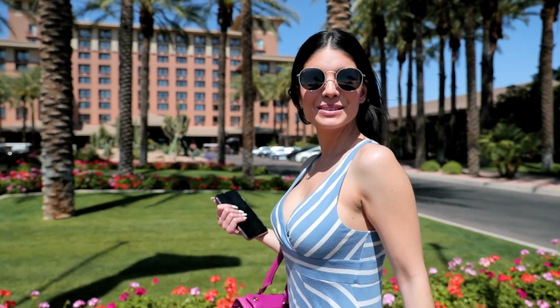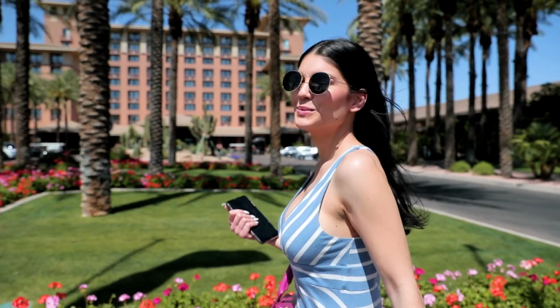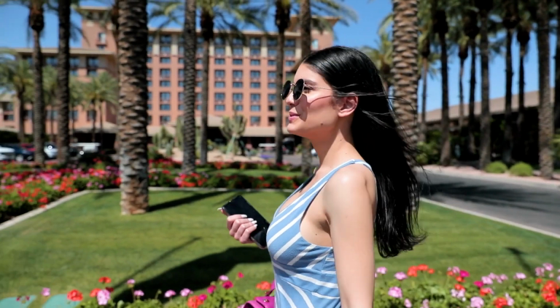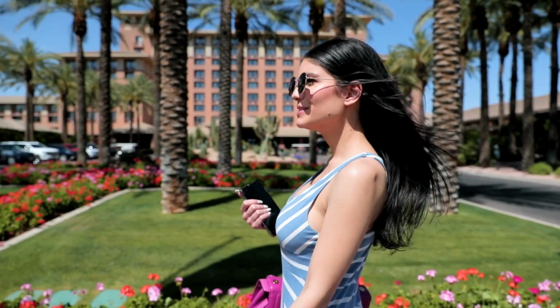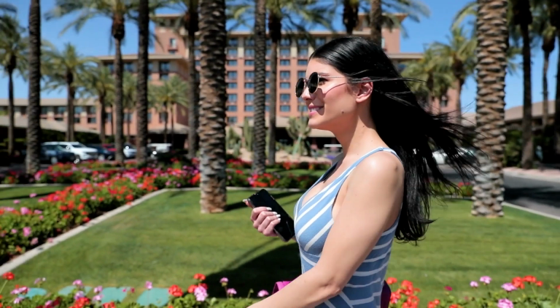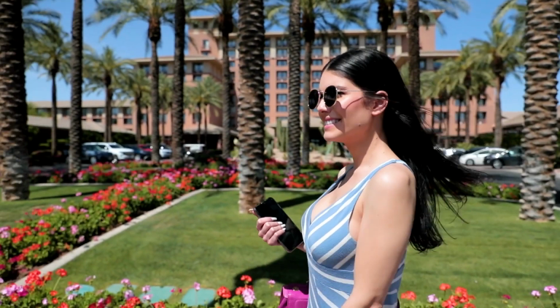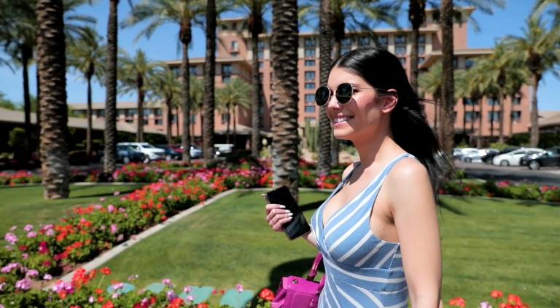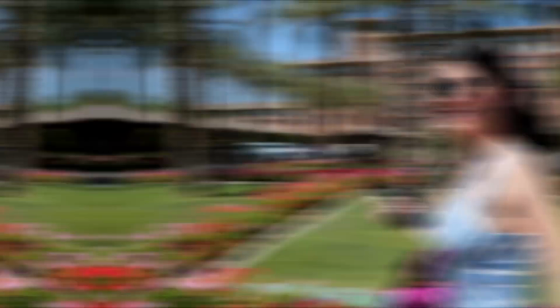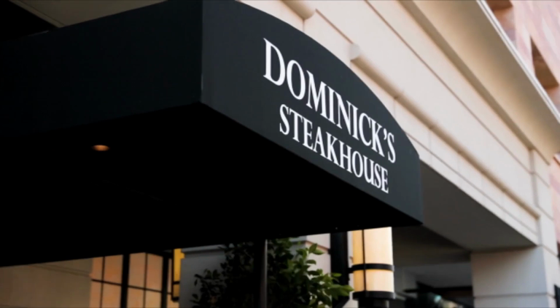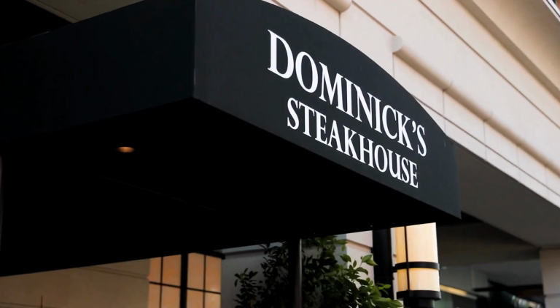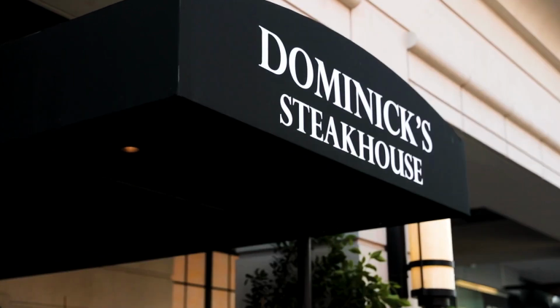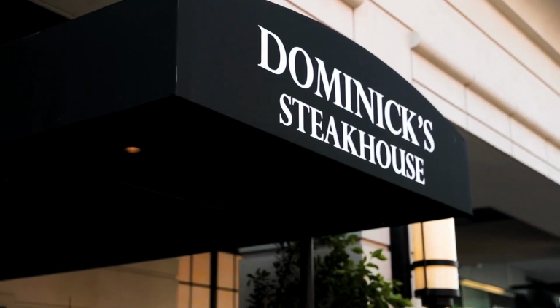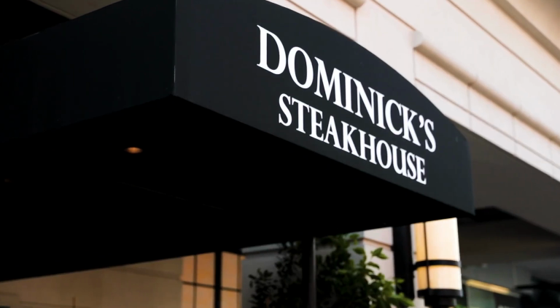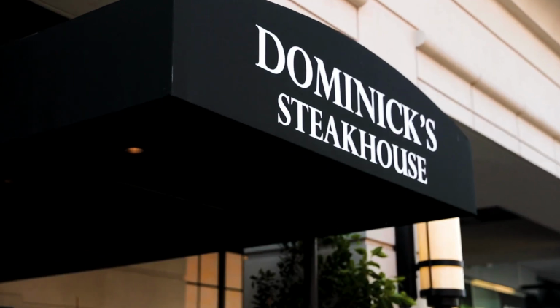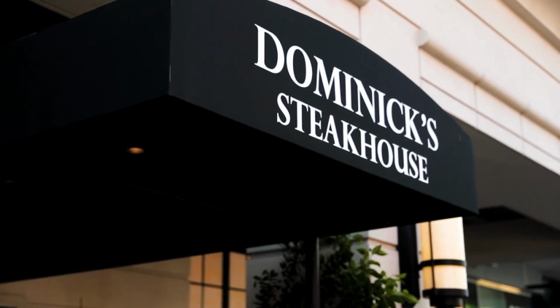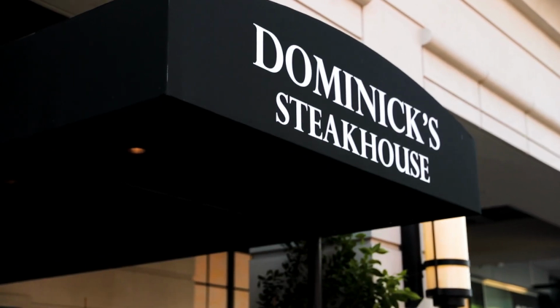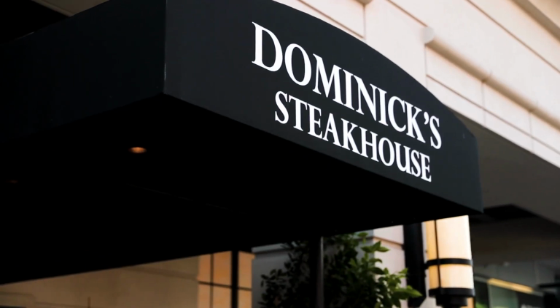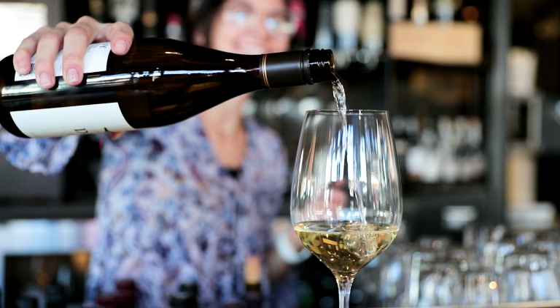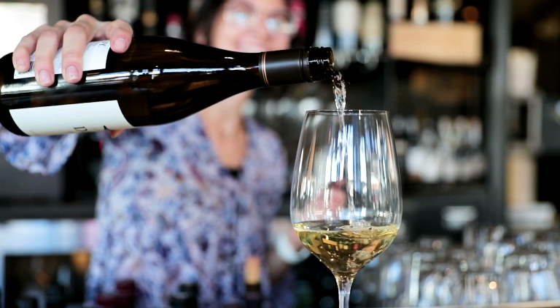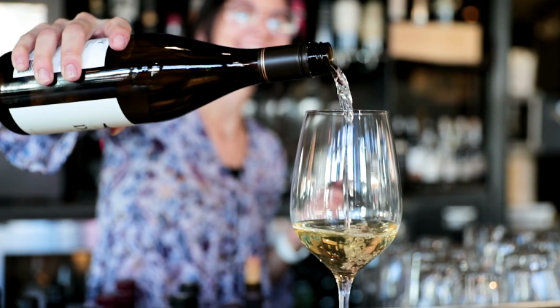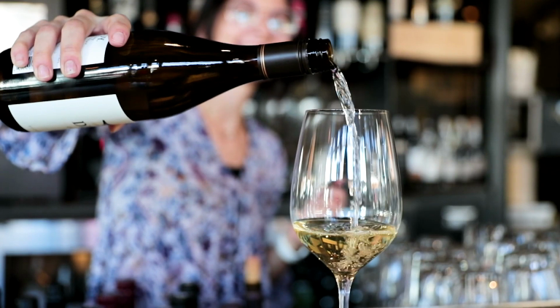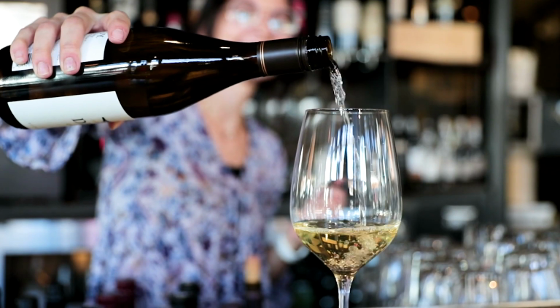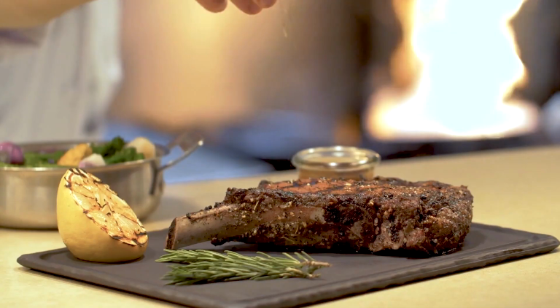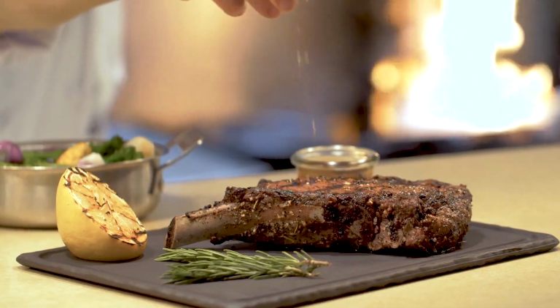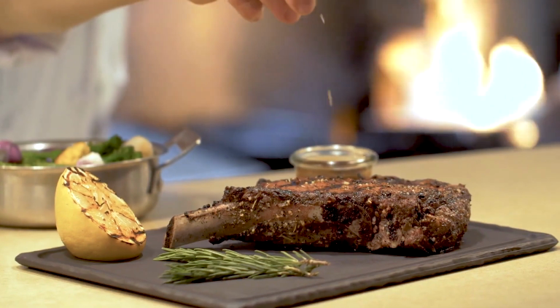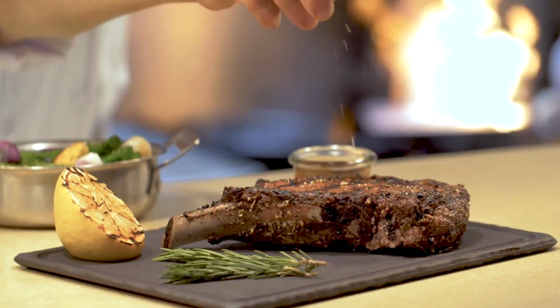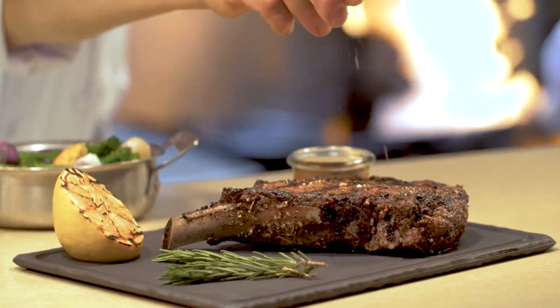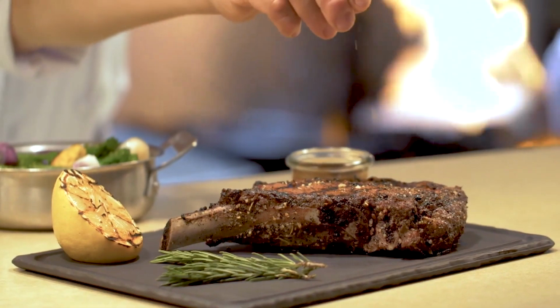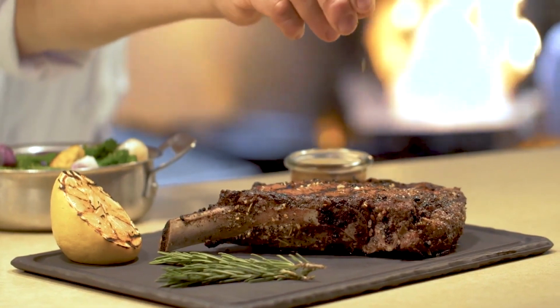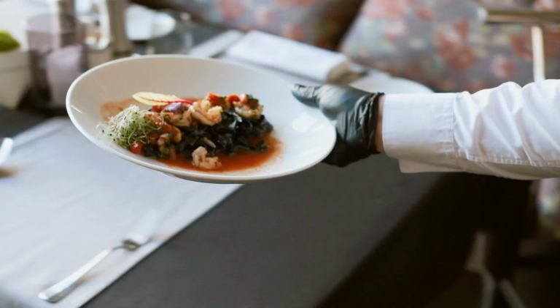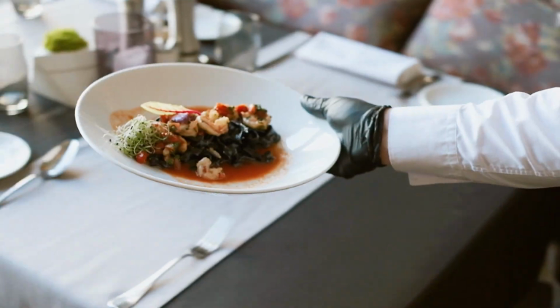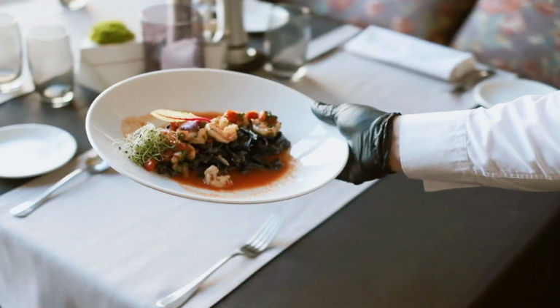A sign on a stone wall with flowers for the Westin Kierland Resort and Spa. A woman with shades walks by with a smile.